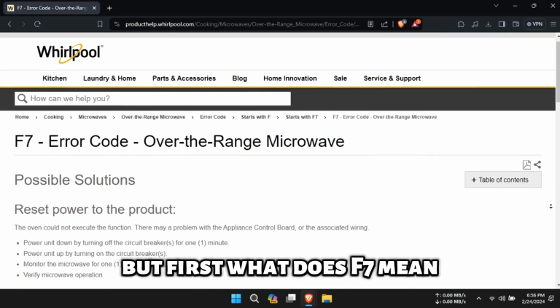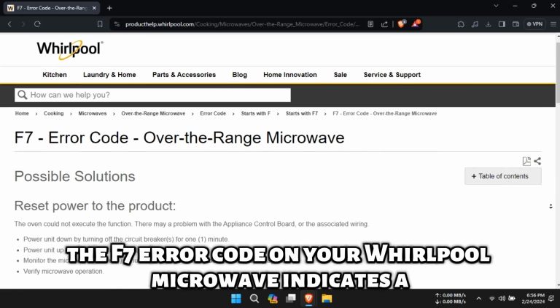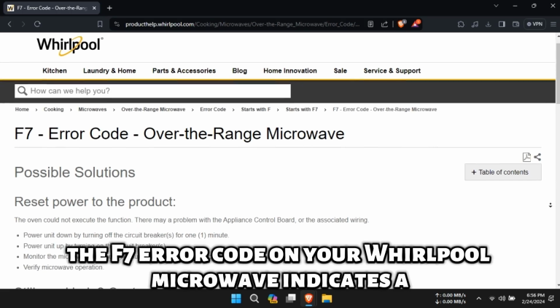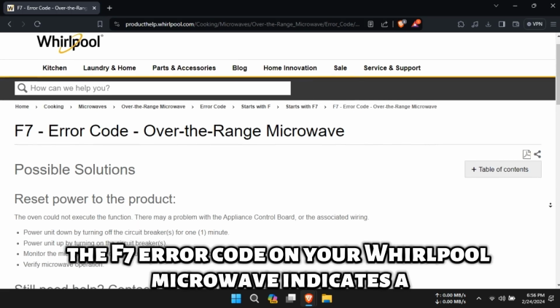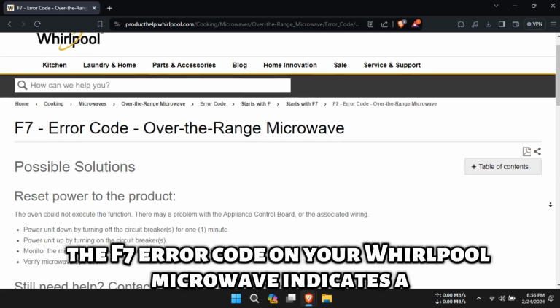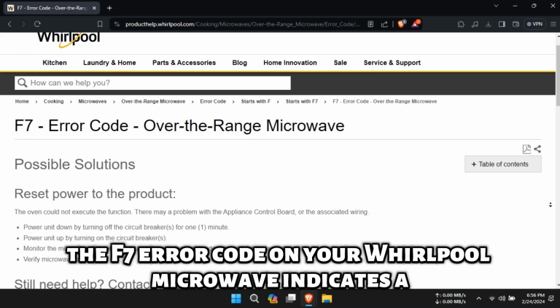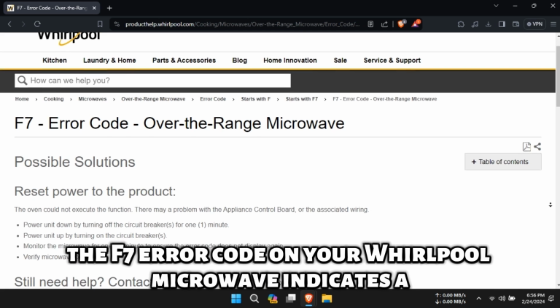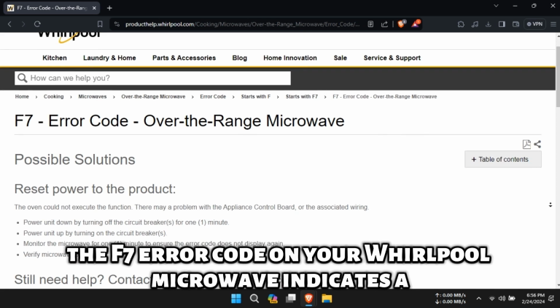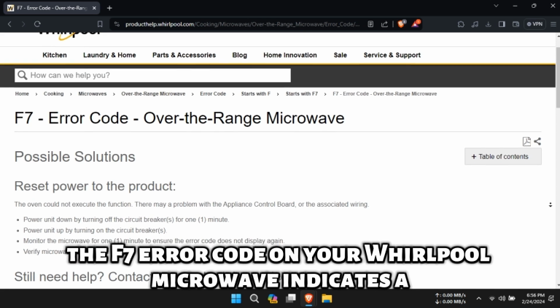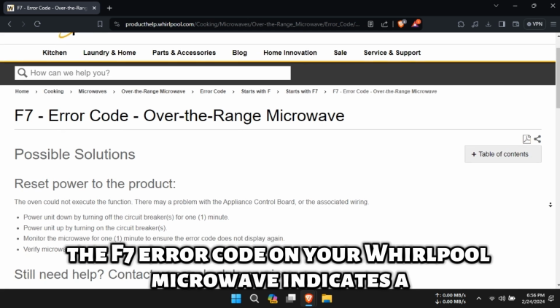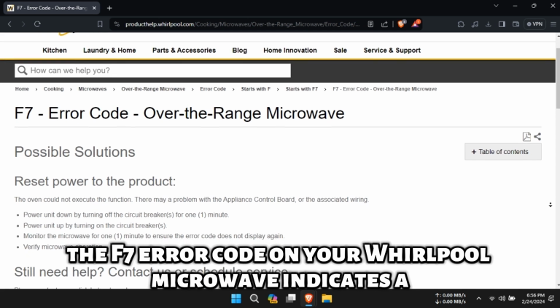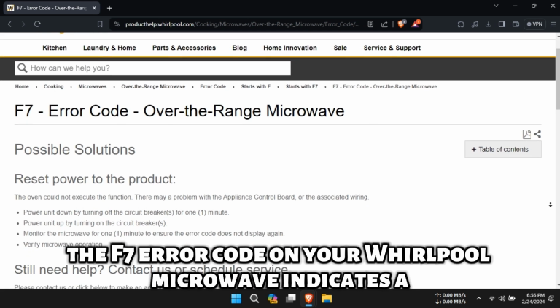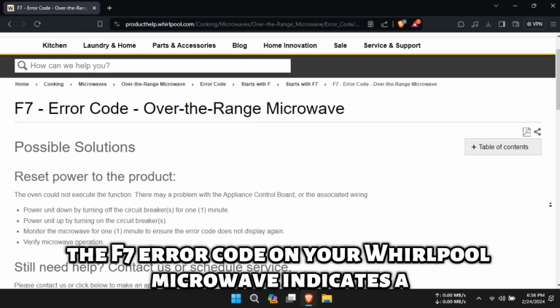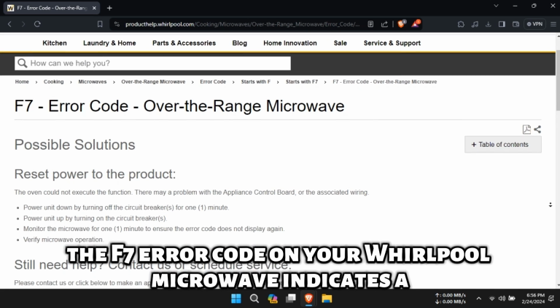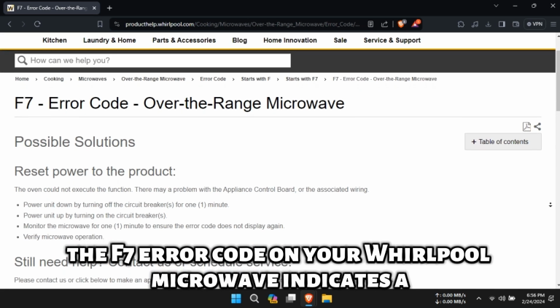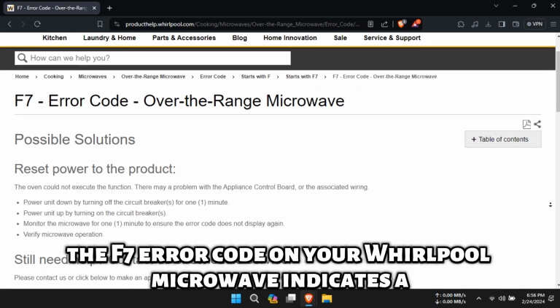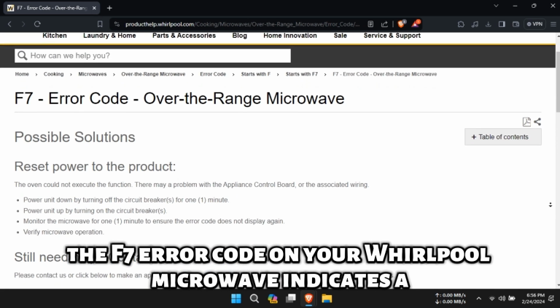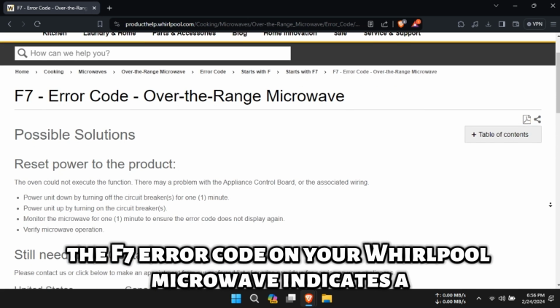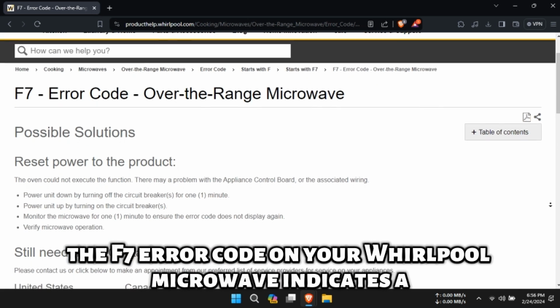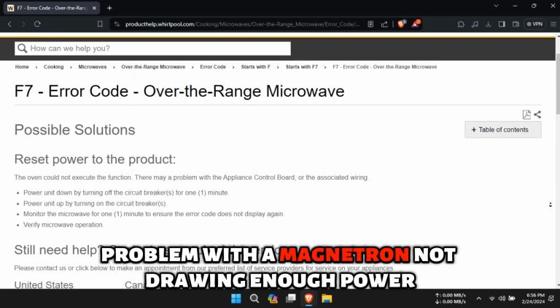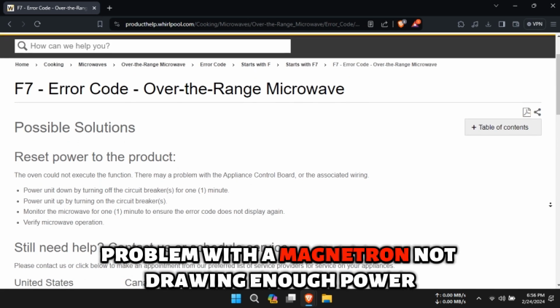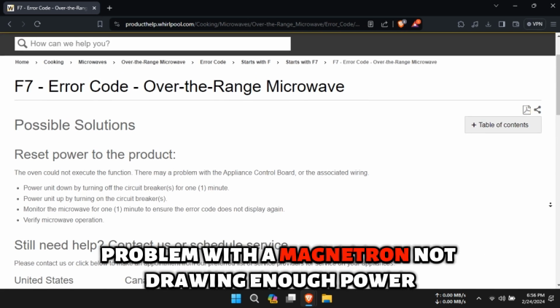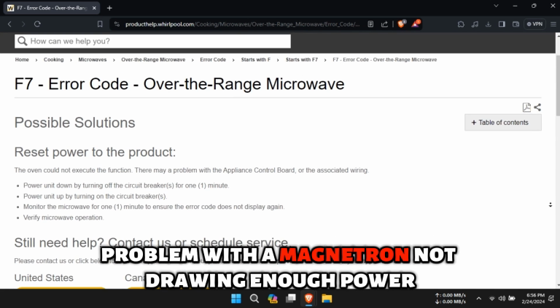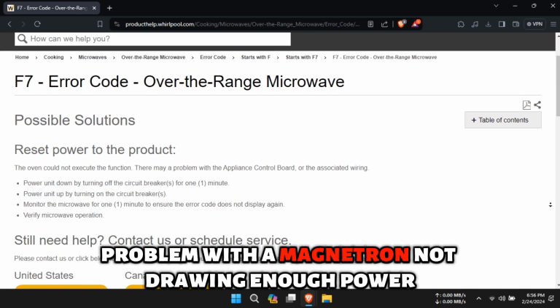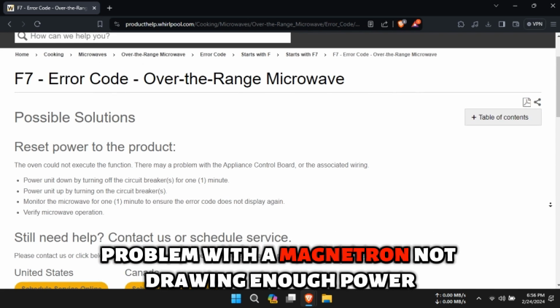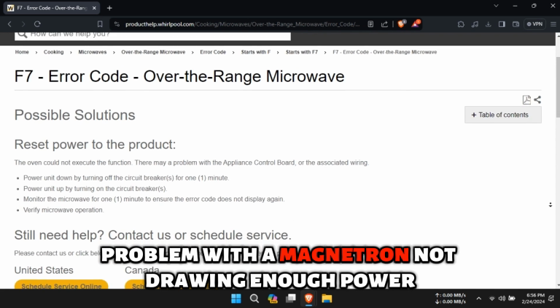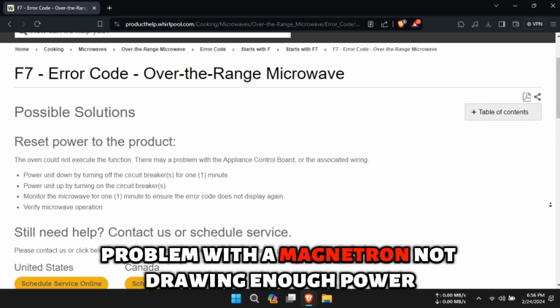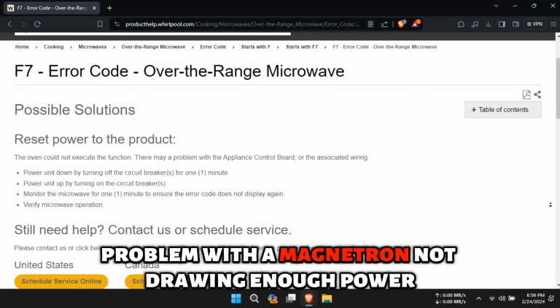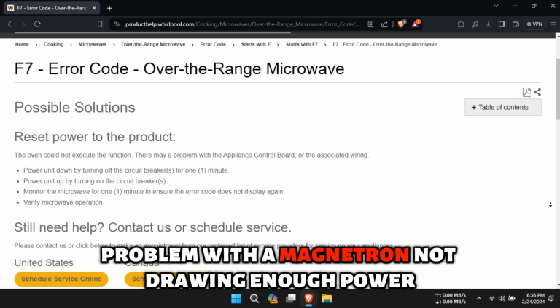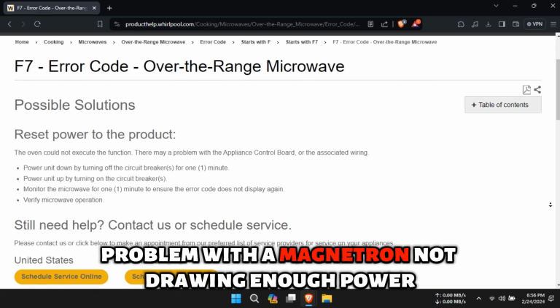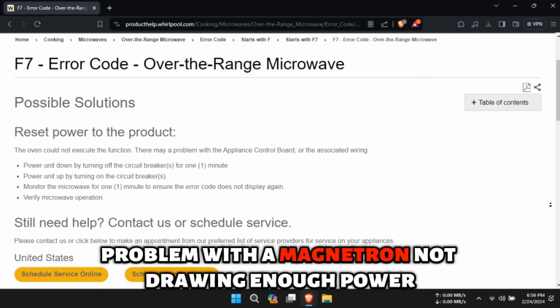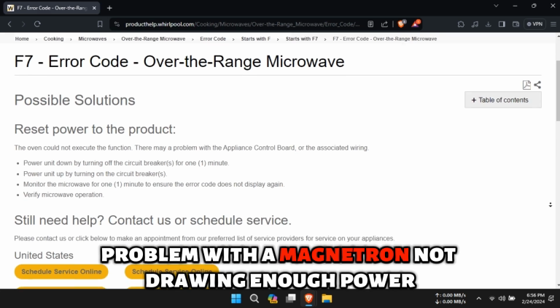The F7 error code on your Whirlpool microwave indicates a problem with the magnetron not drawing enough power.